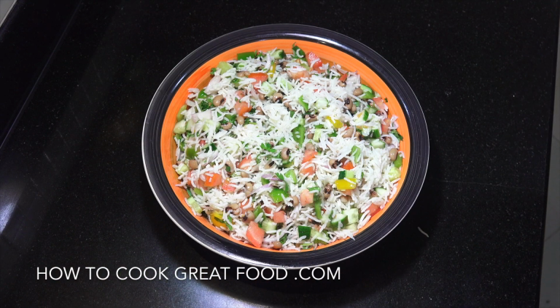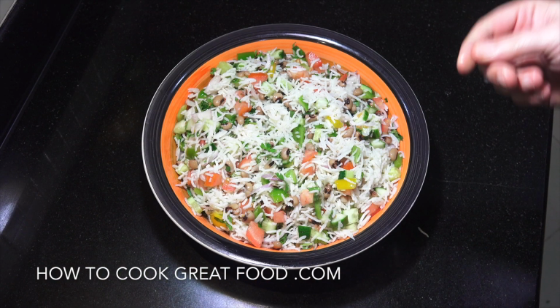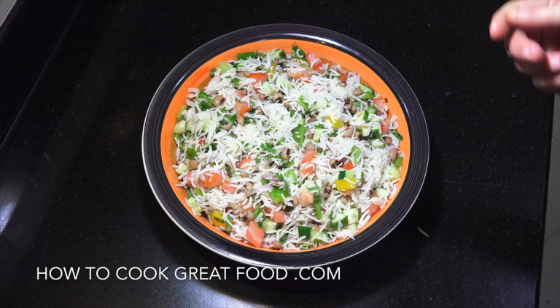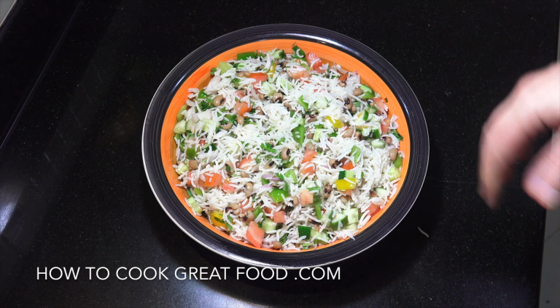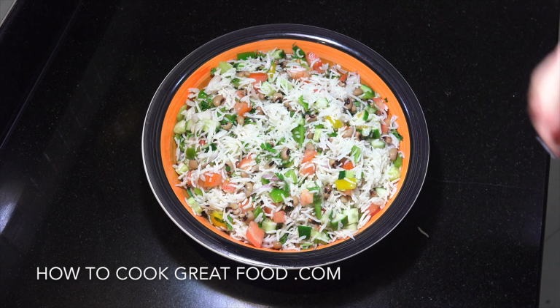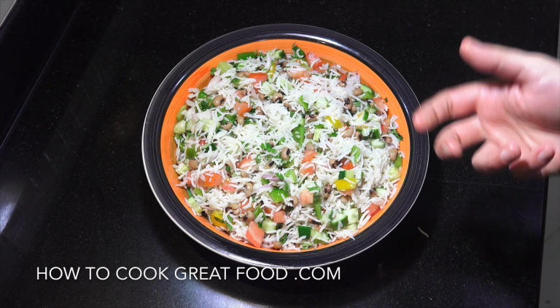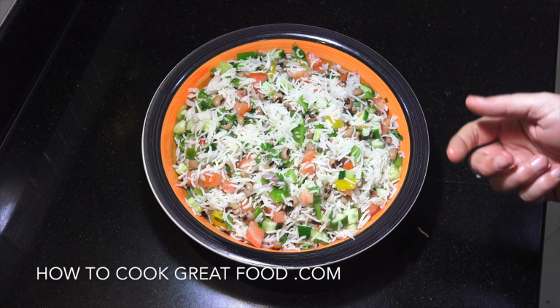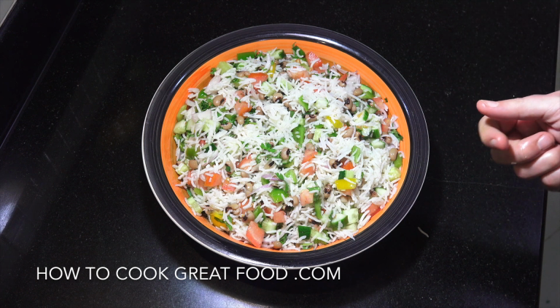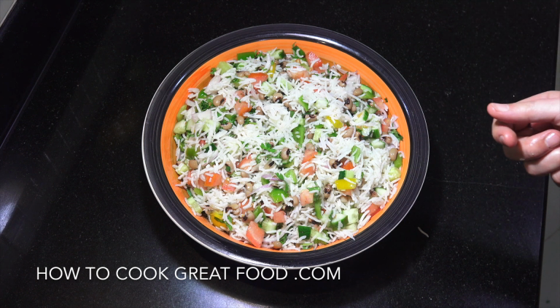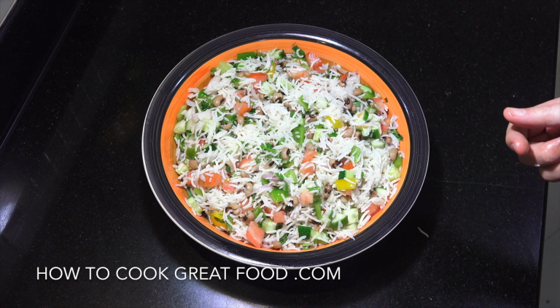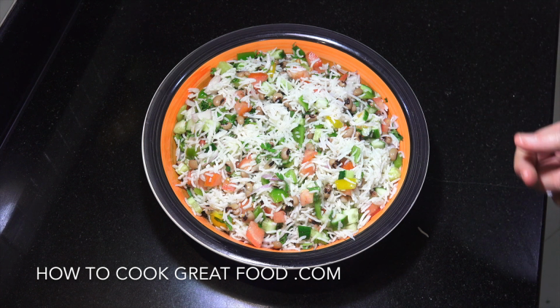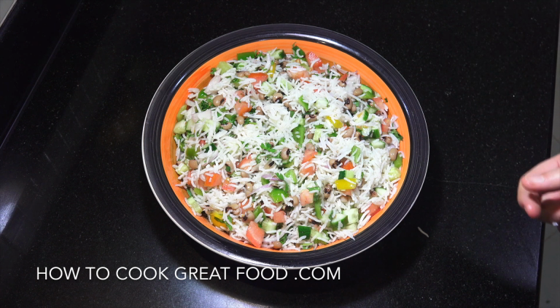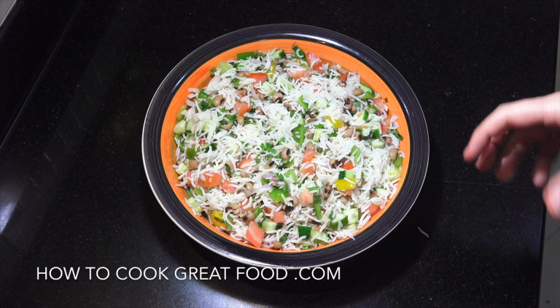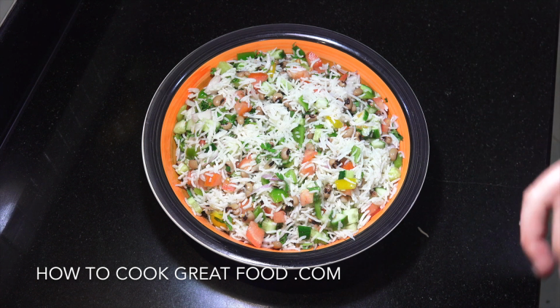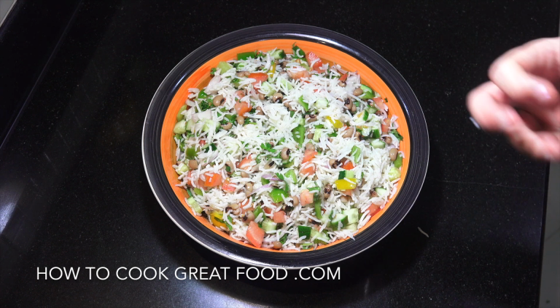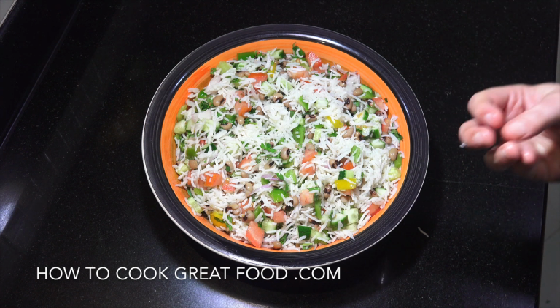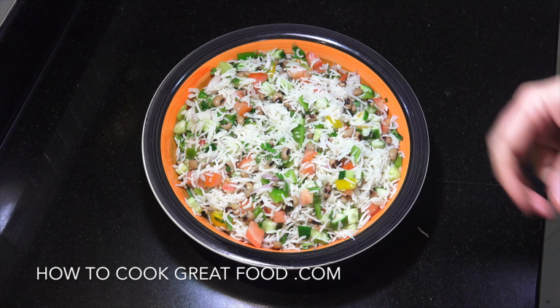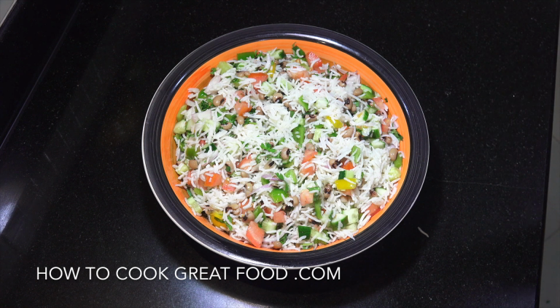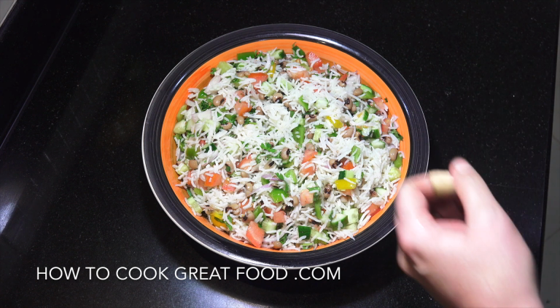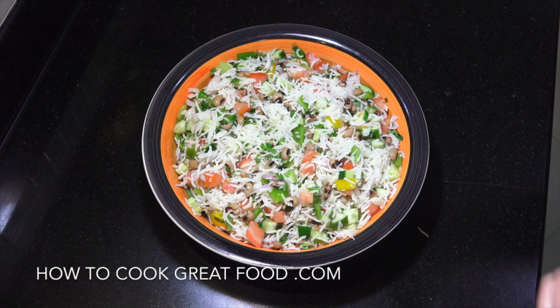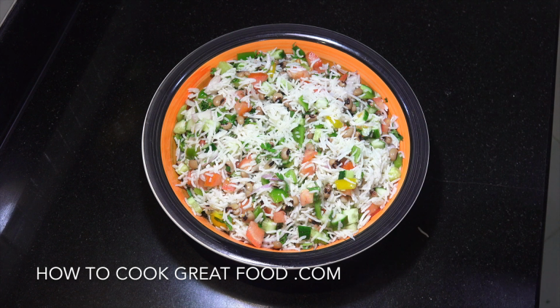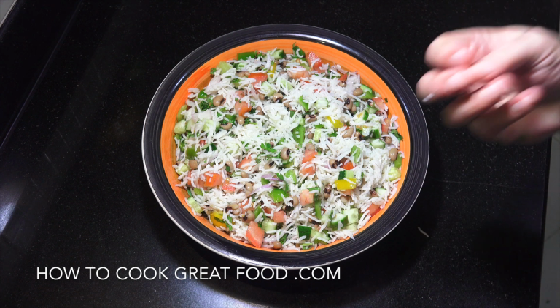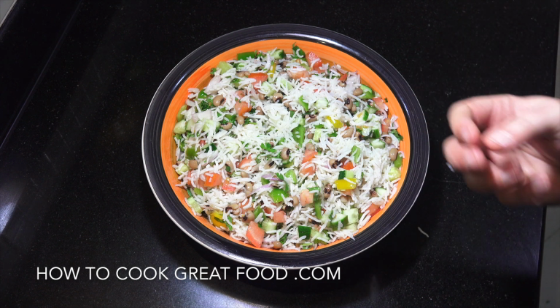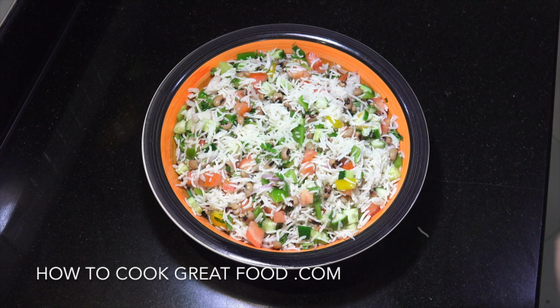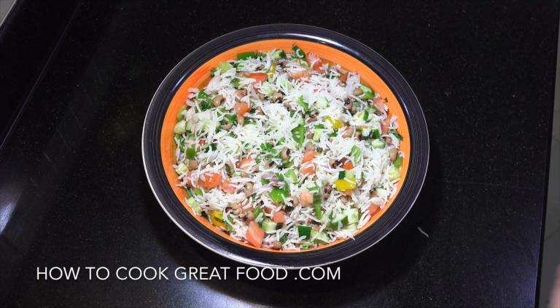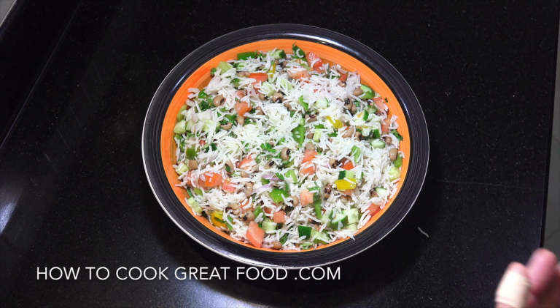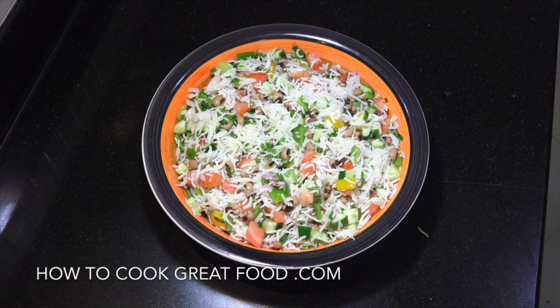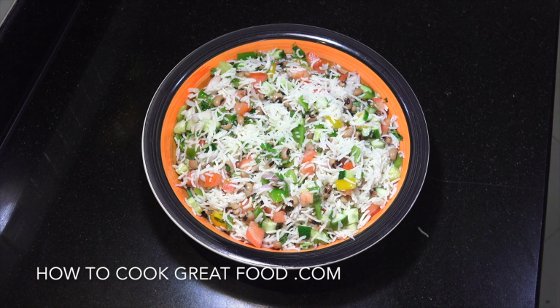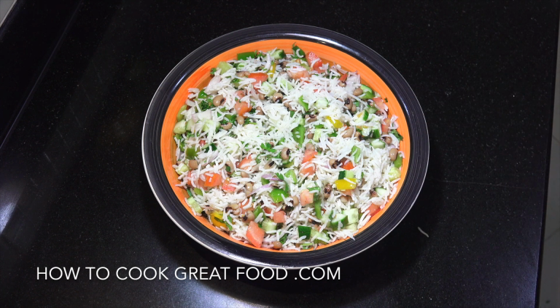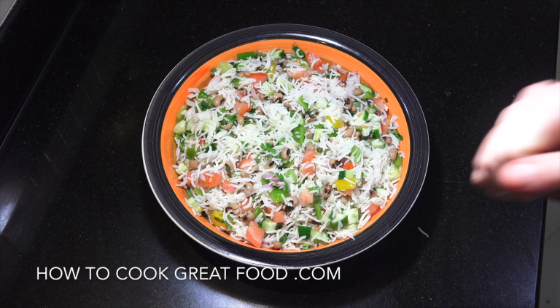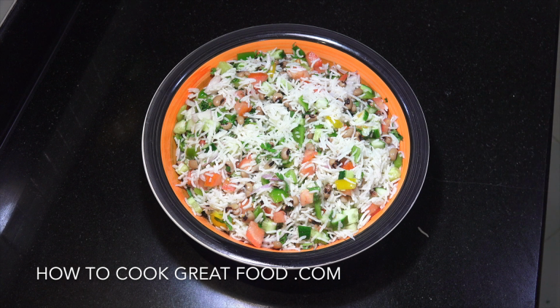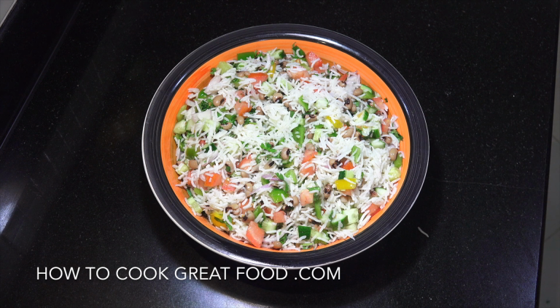Think about some chopped fresh chilli in there if you want. You can change up the vegetables — celery, raw mushrooms, or some grated carrot.